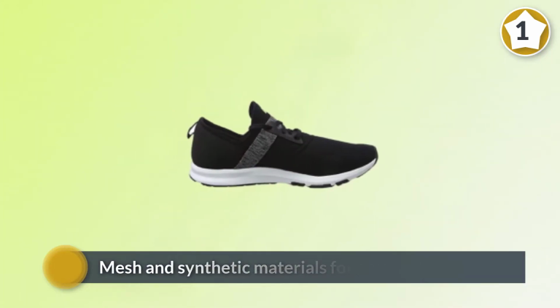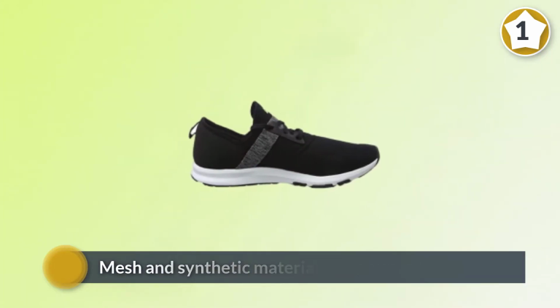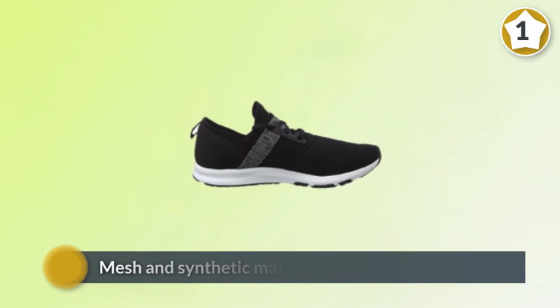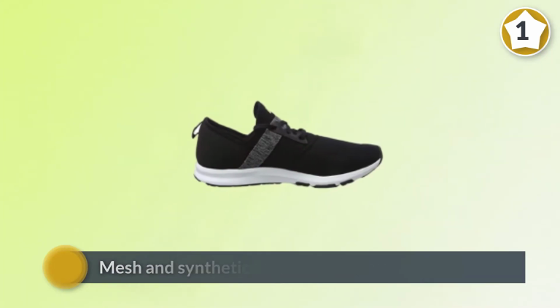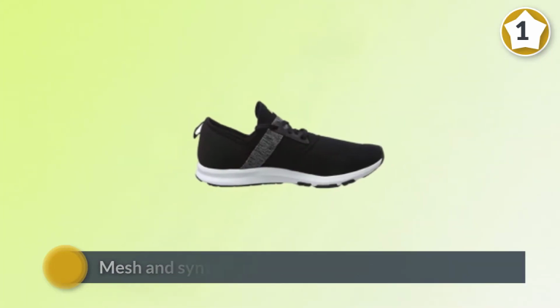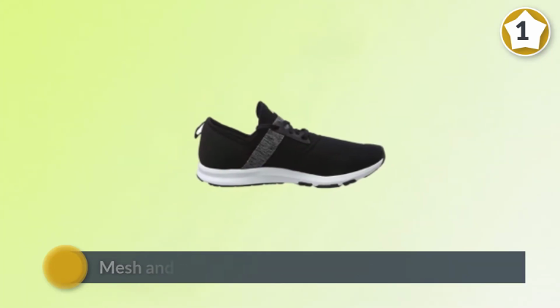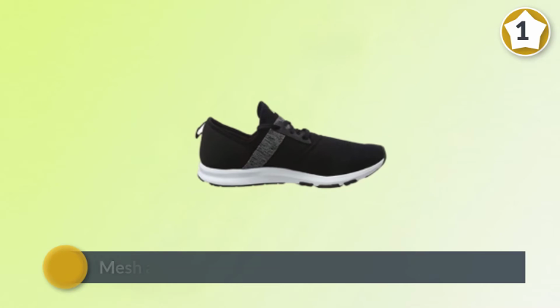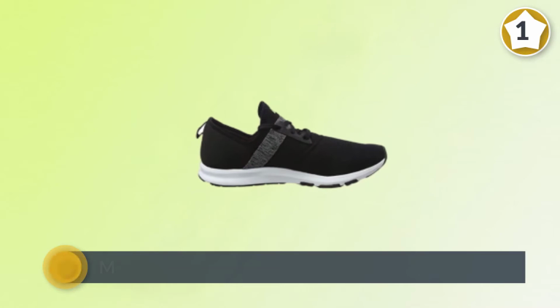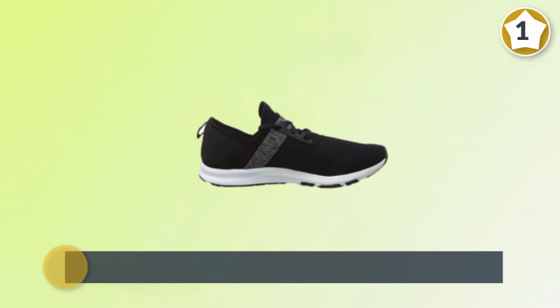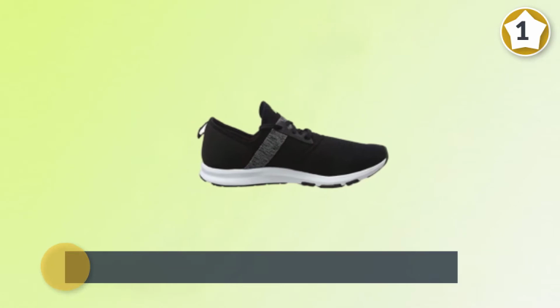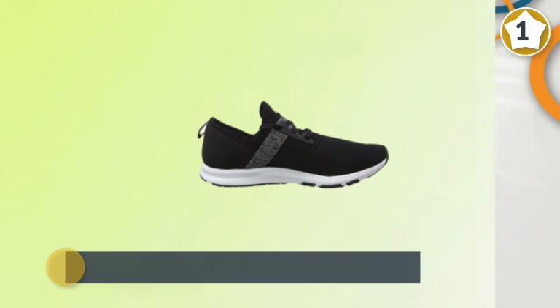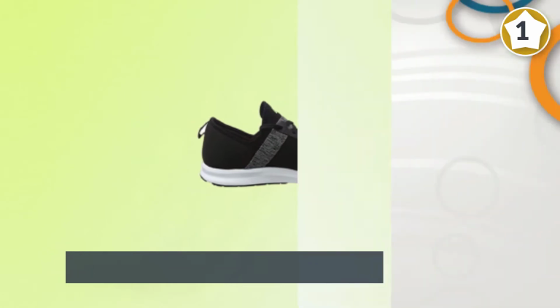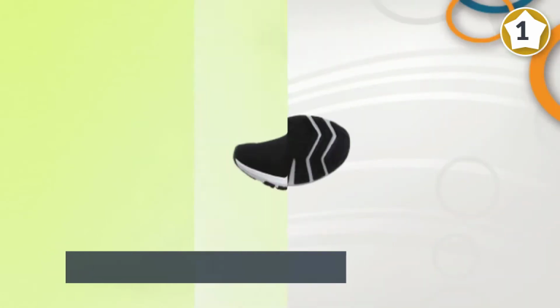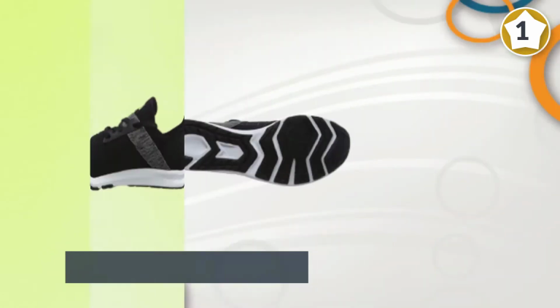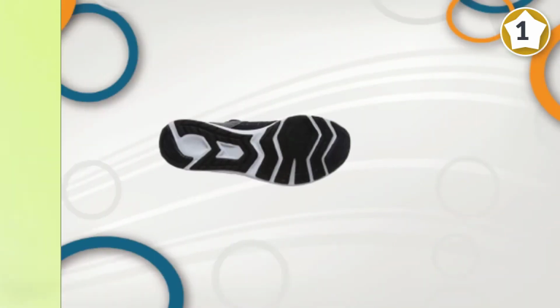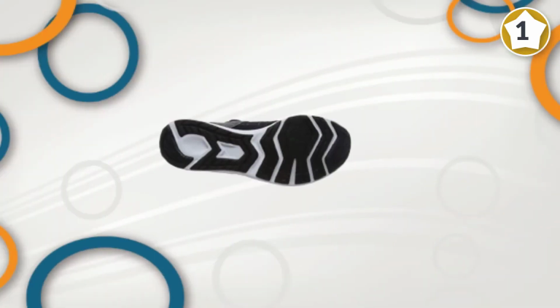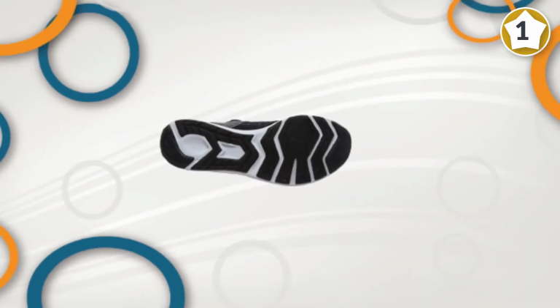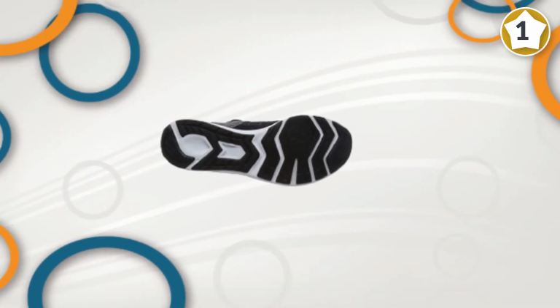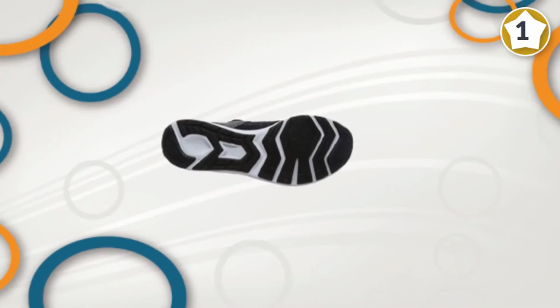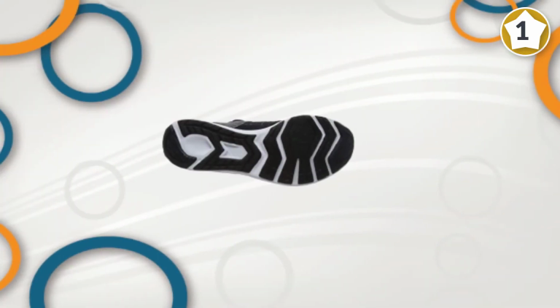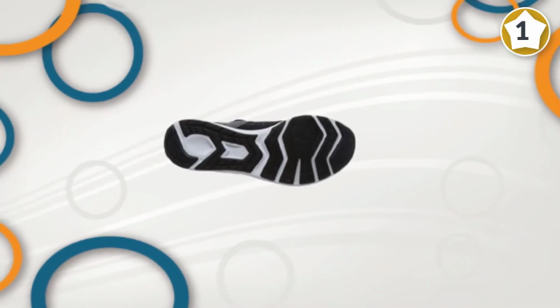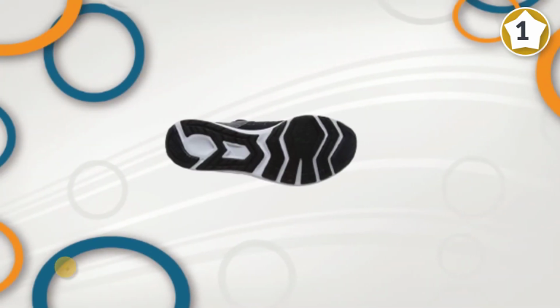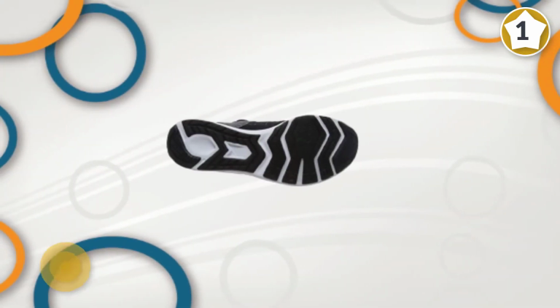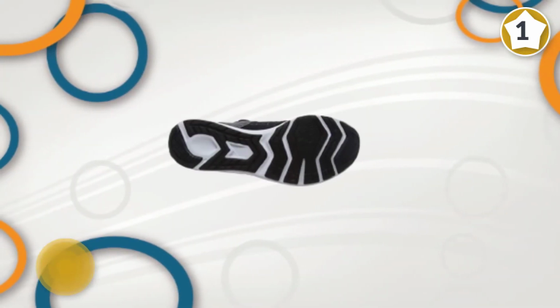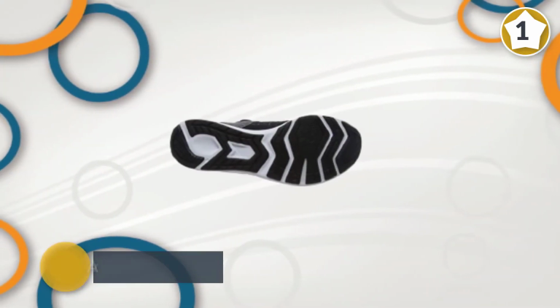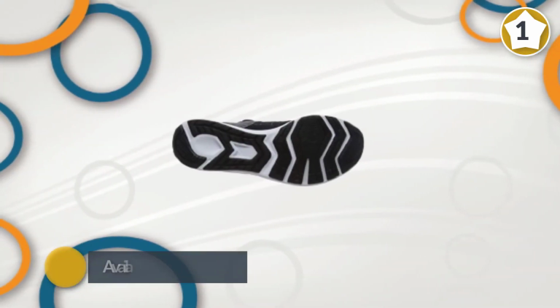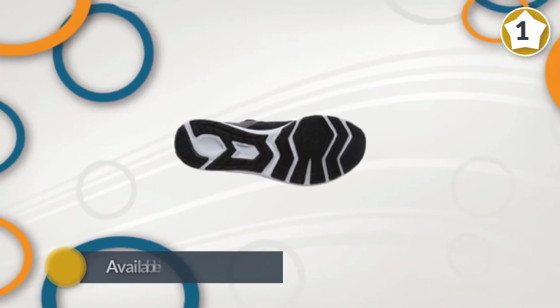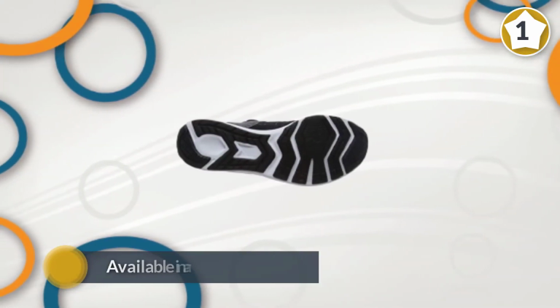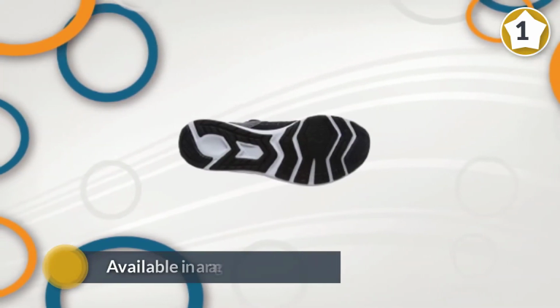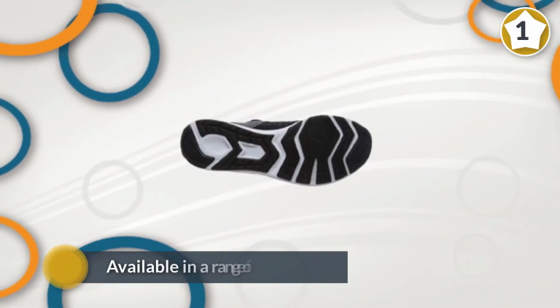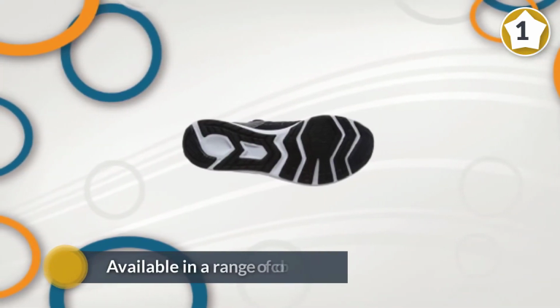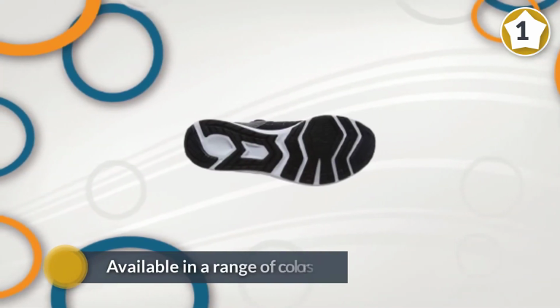The modern, eye-catching upper on these cross trainers uses mesh and synthetic materials for a super lightweight feel that helps keep you light on your feet. The Fuel Core Nergize sneaker is available in a range of colors to suit your personal taste and preferences.